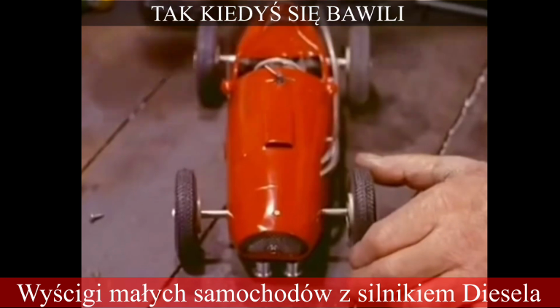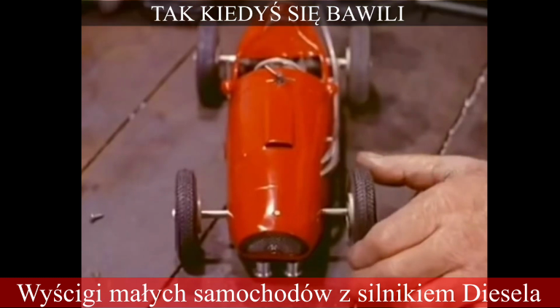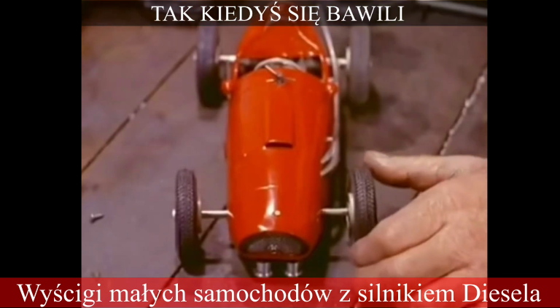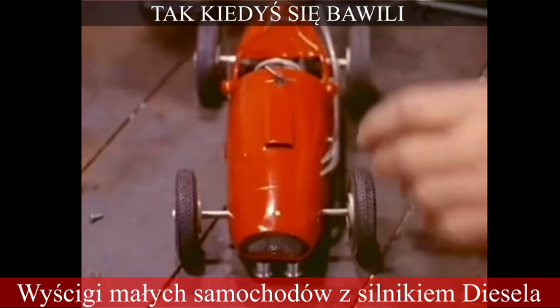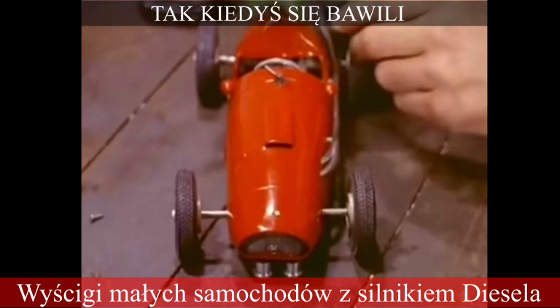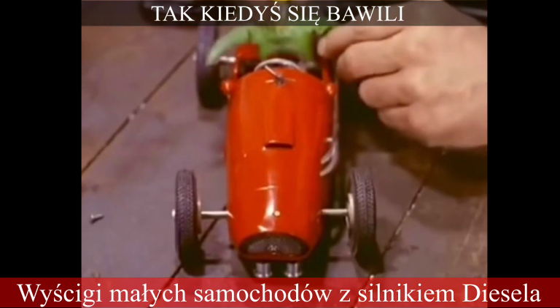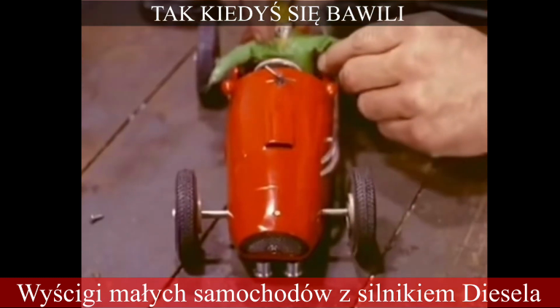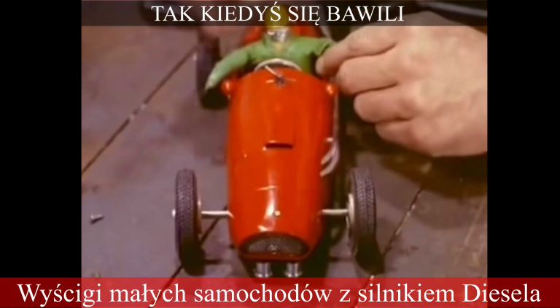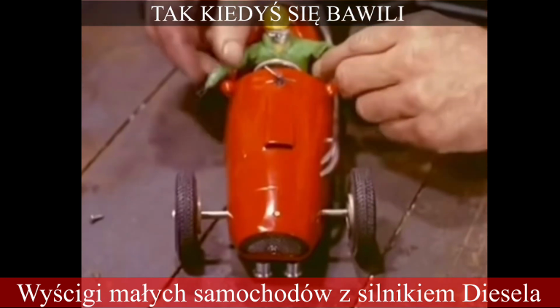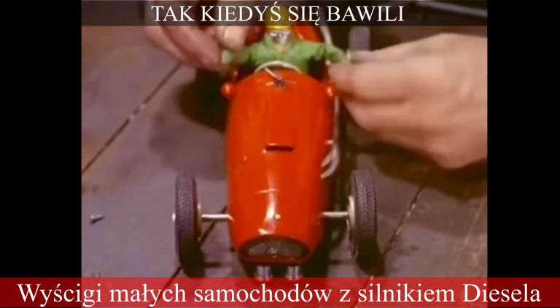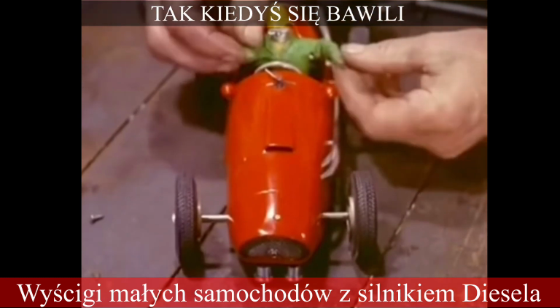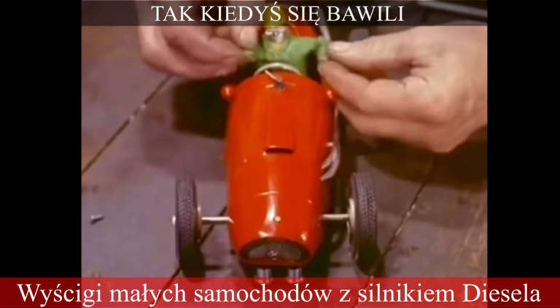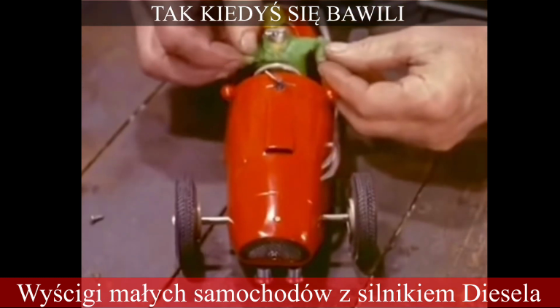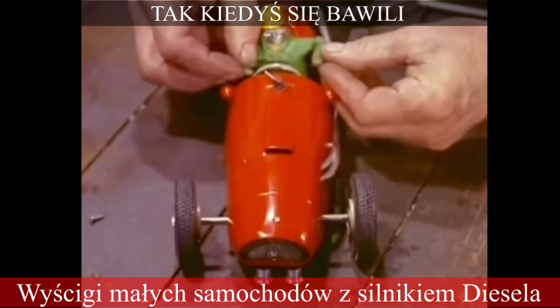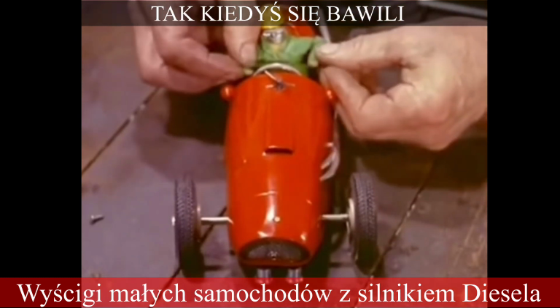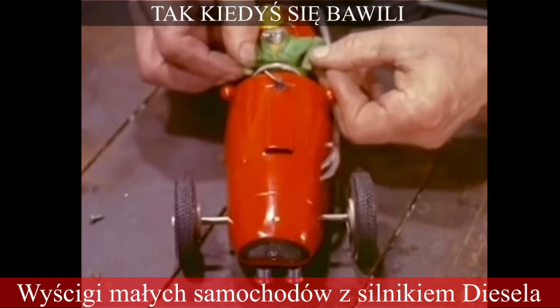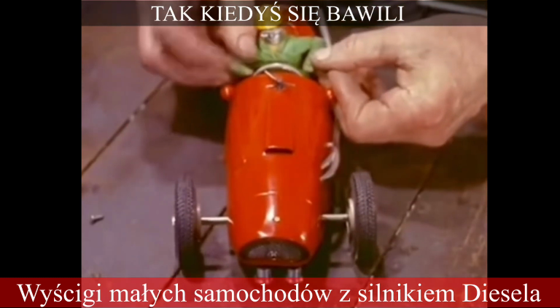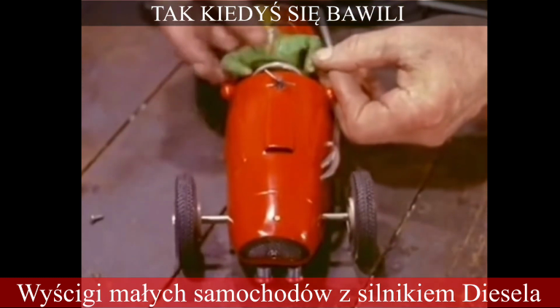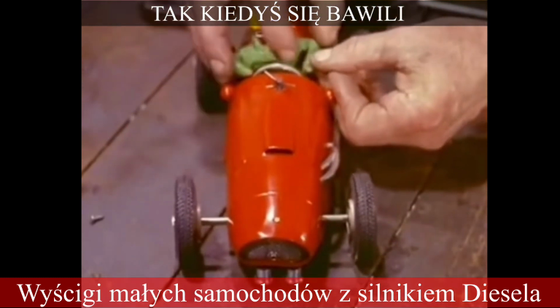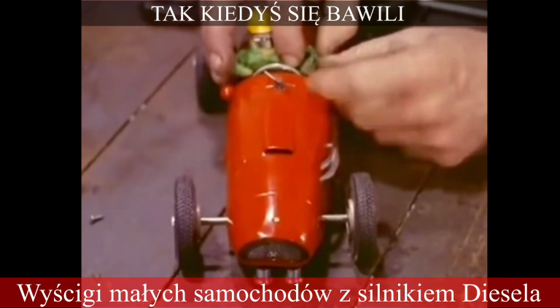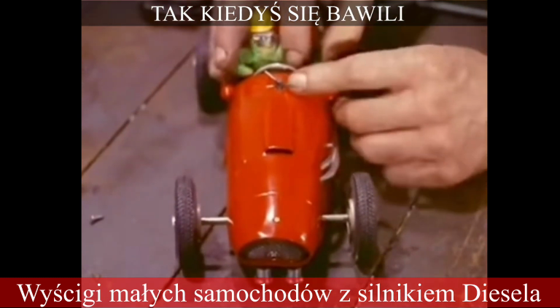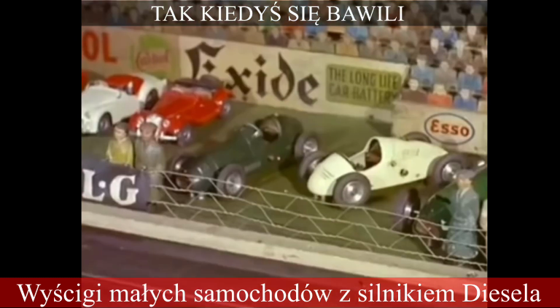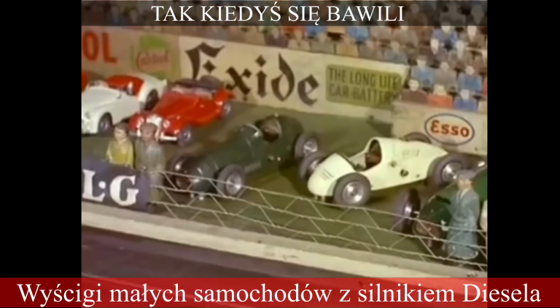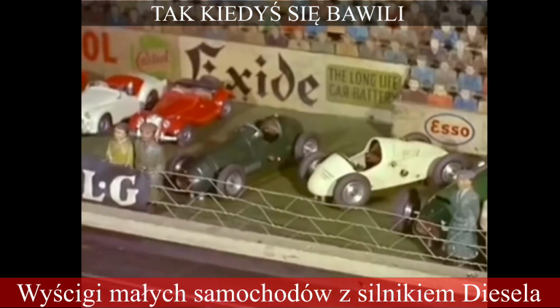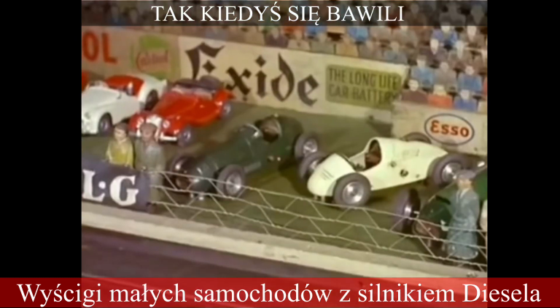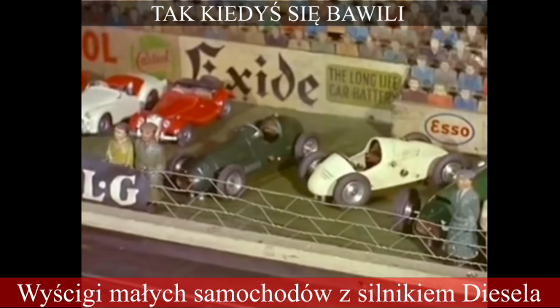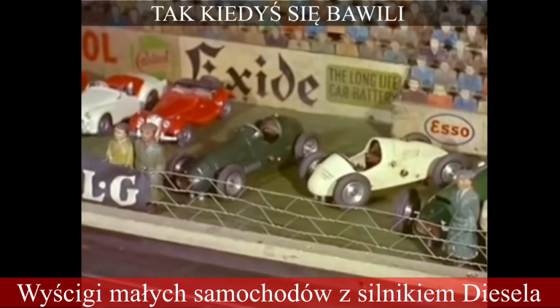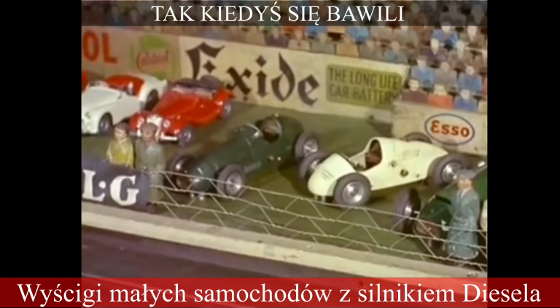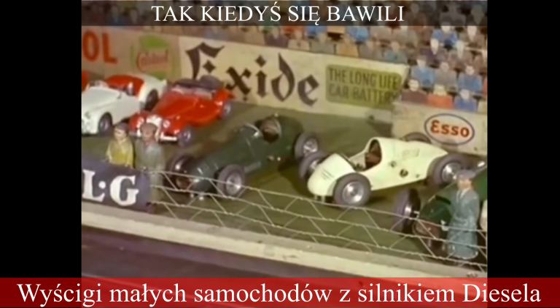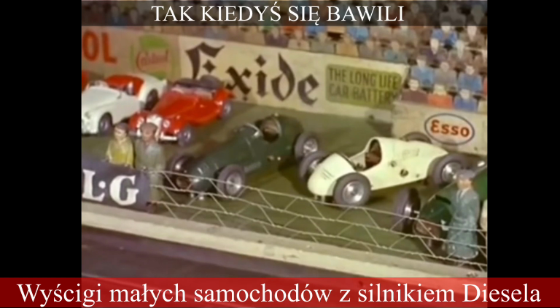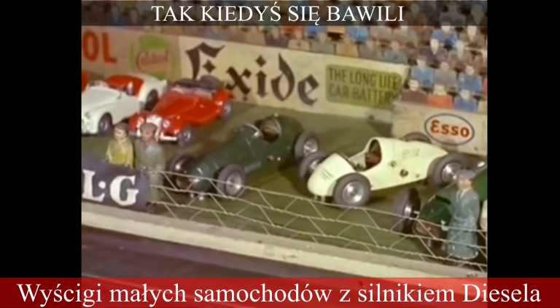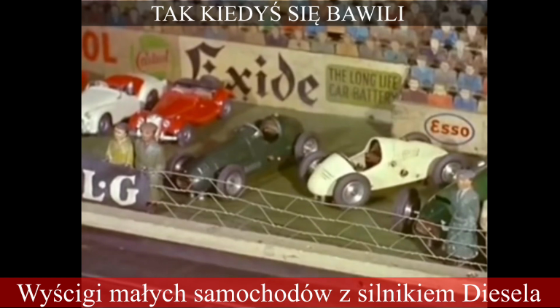Tiny model drivers complete the real-looking effect, and a variety of different makes of racing car adds the Grand Prix touch.